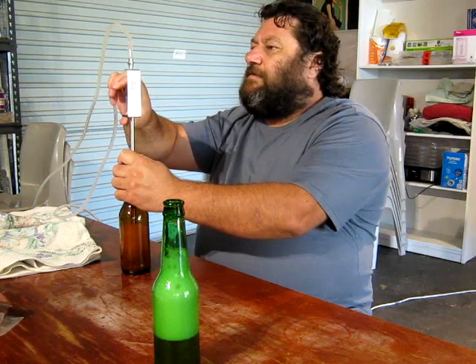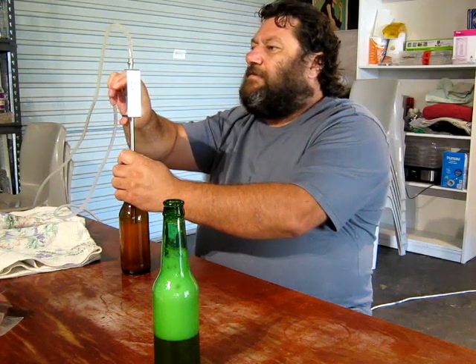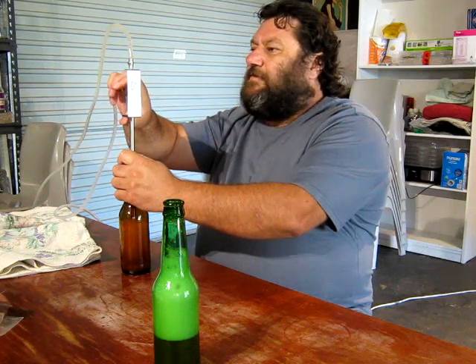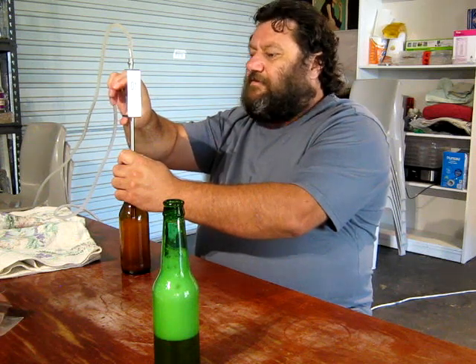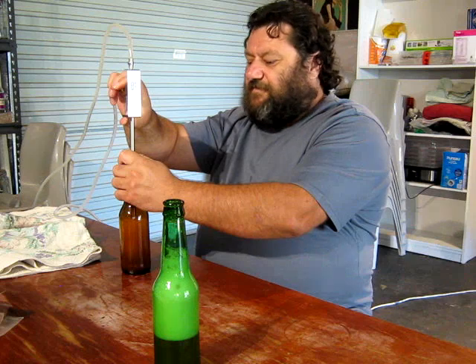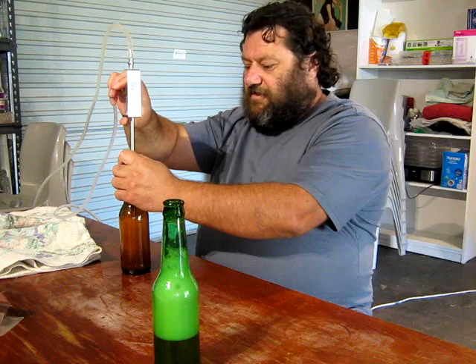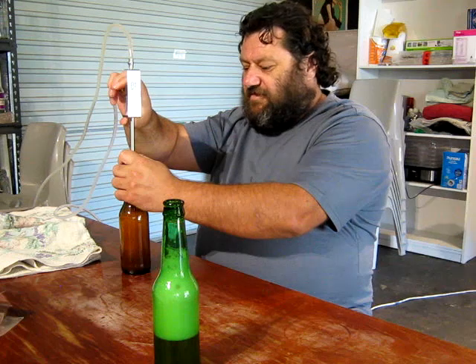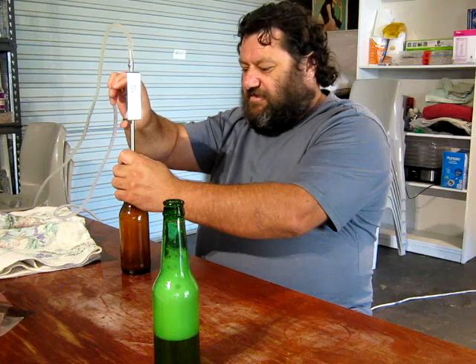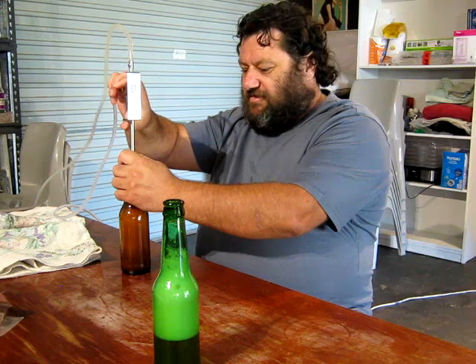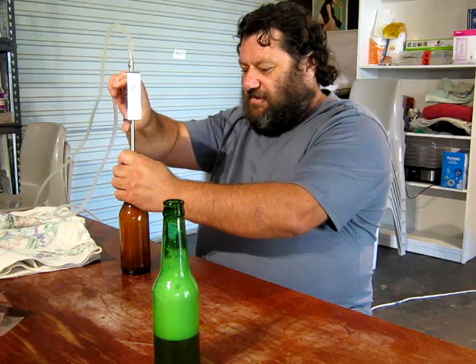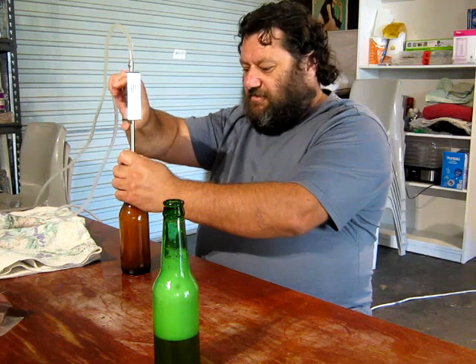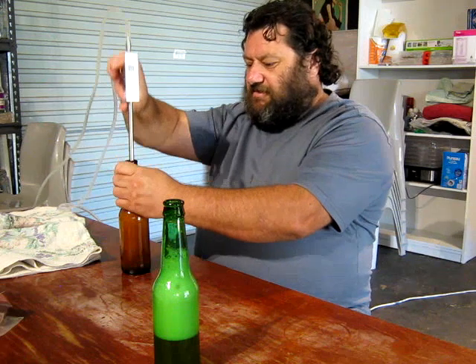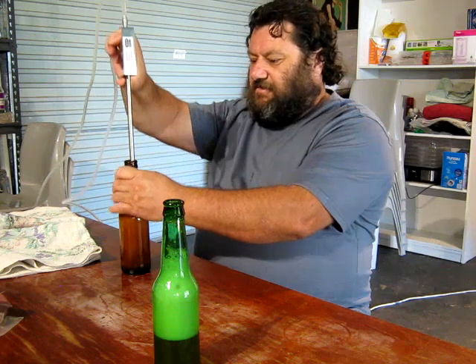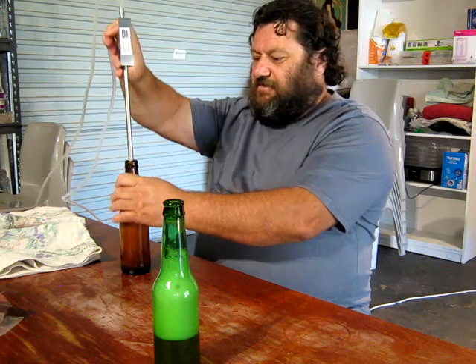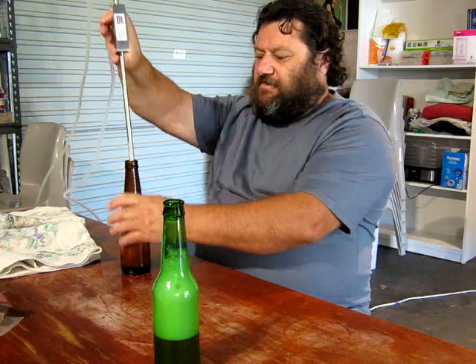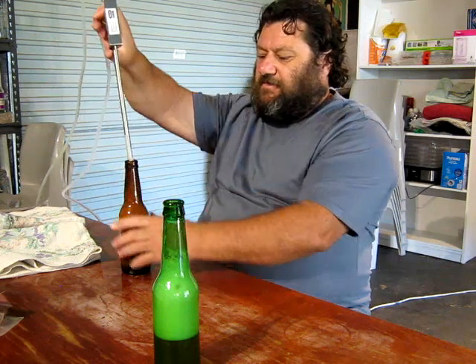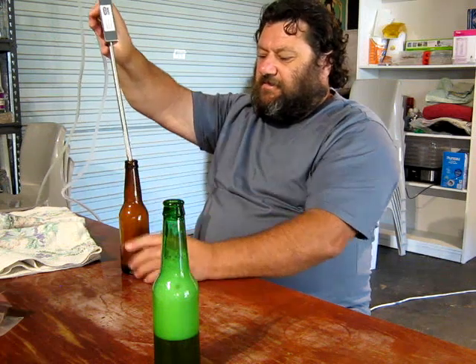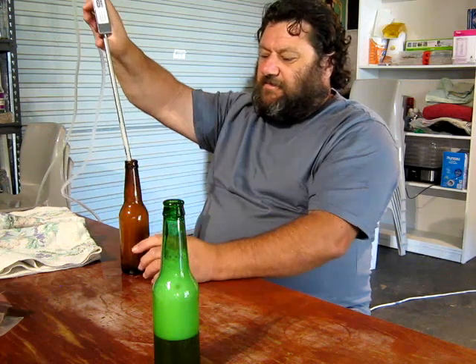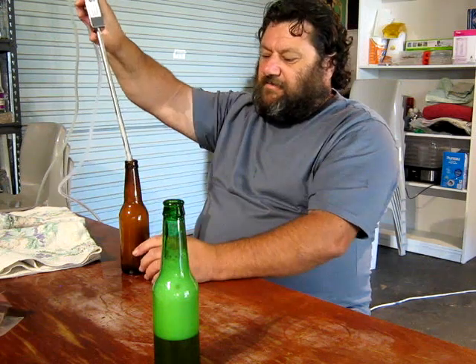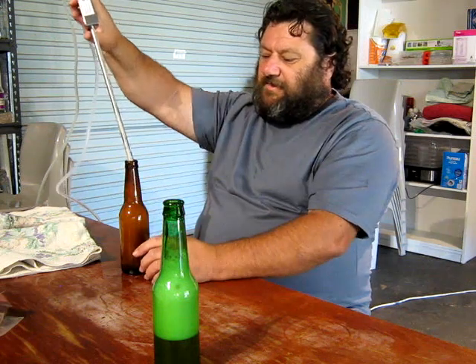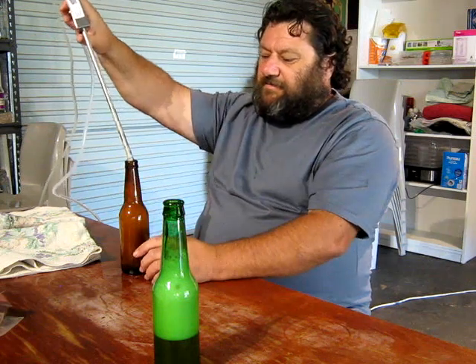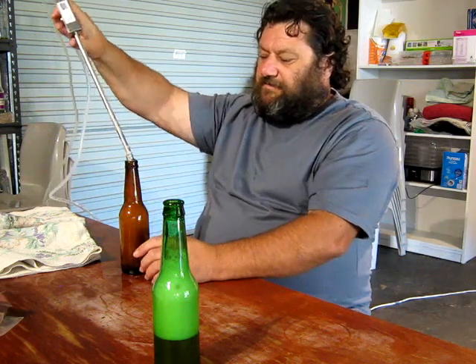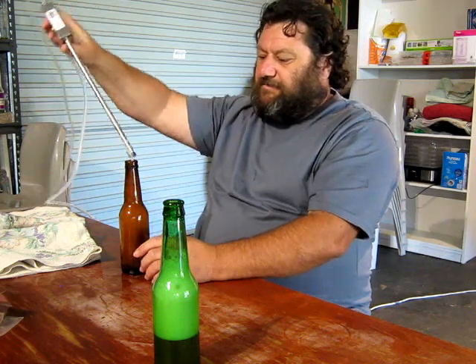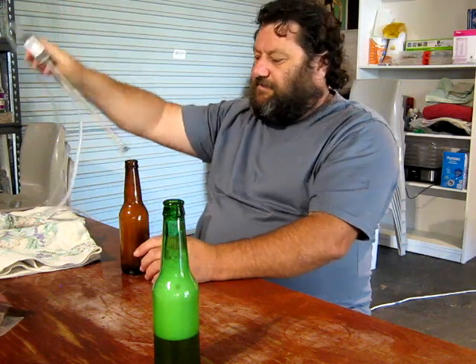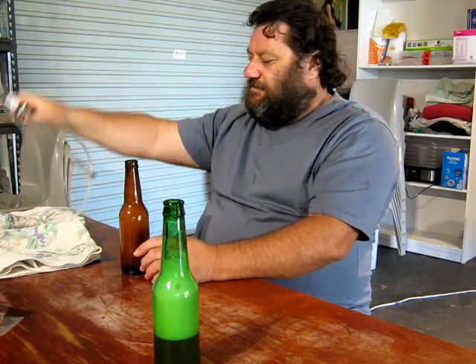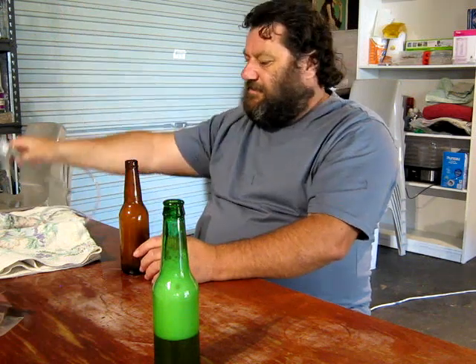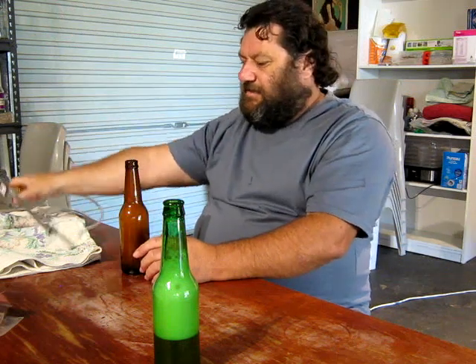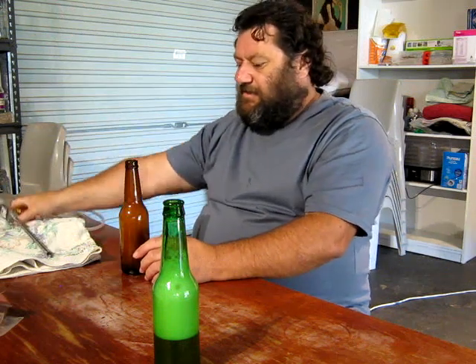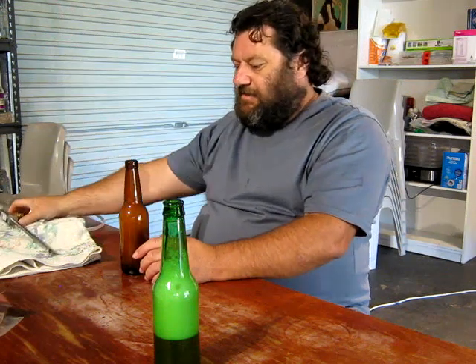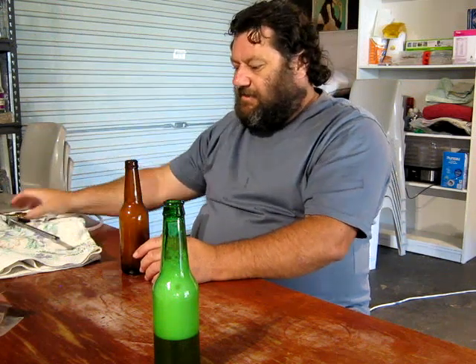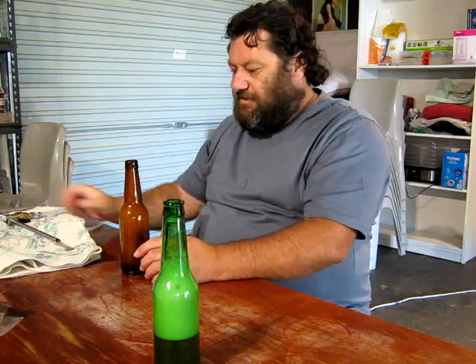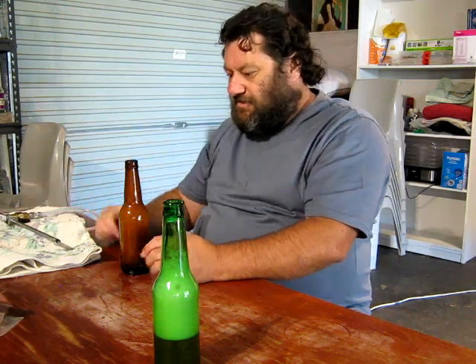It's got good flow once it gets going, but initially it's an issue.